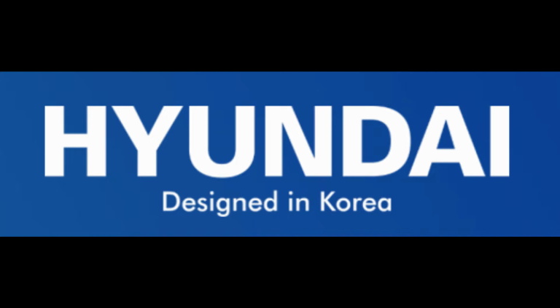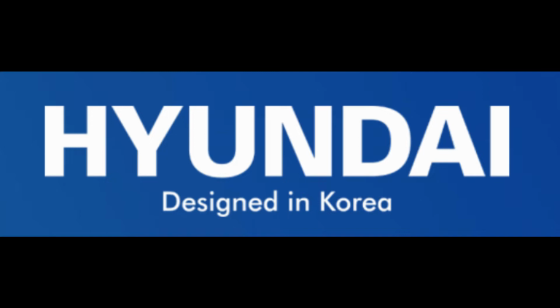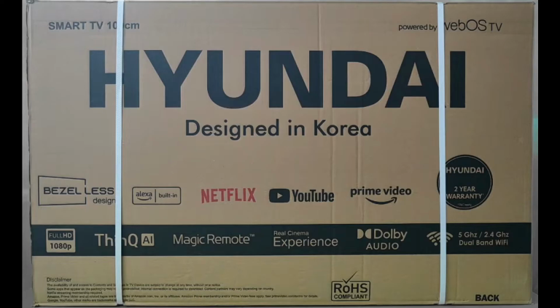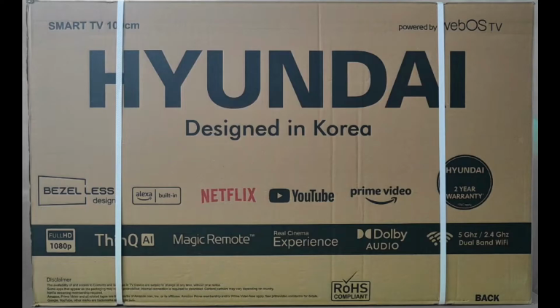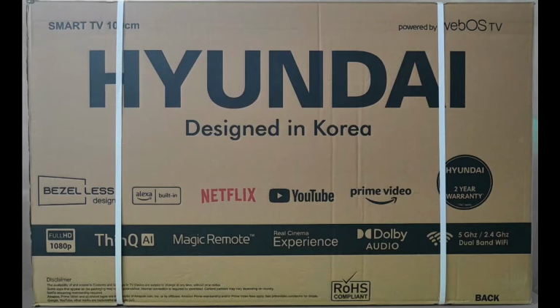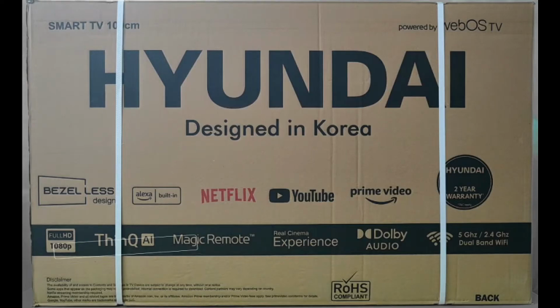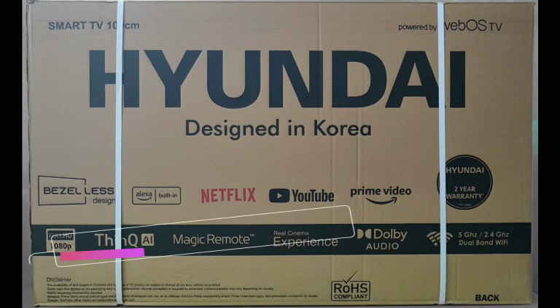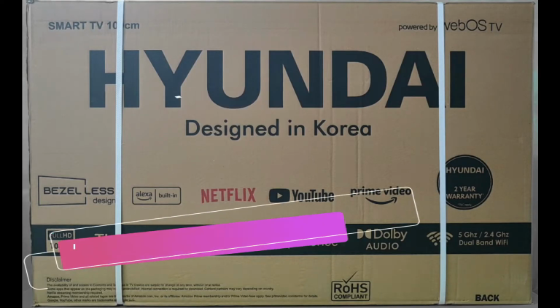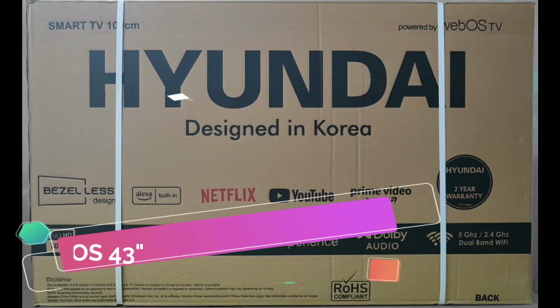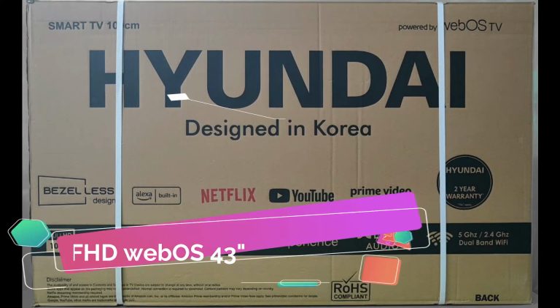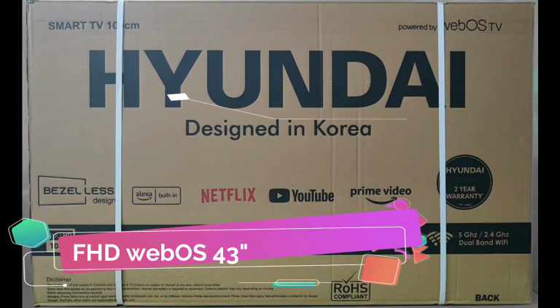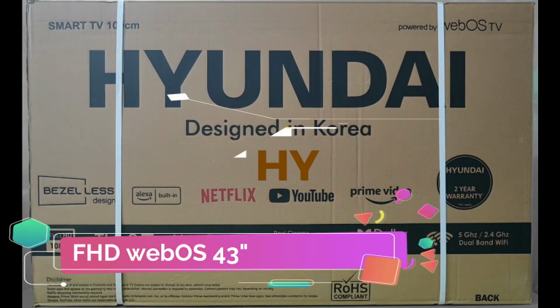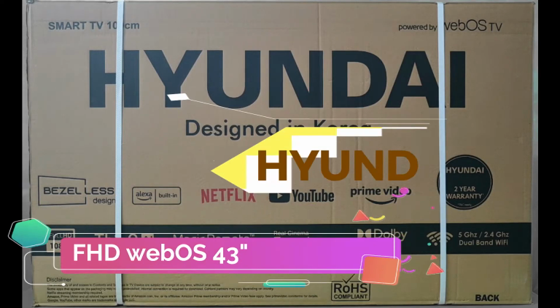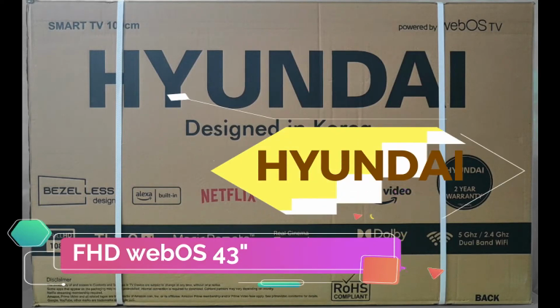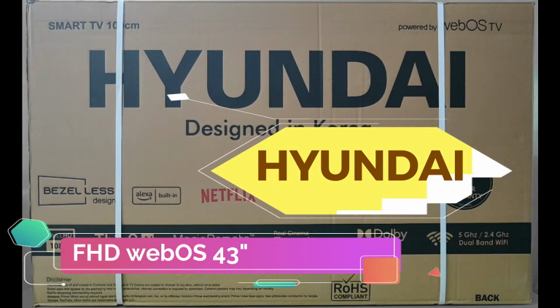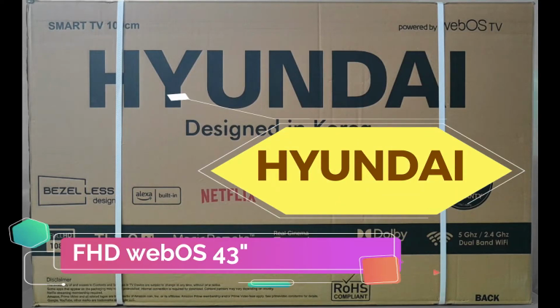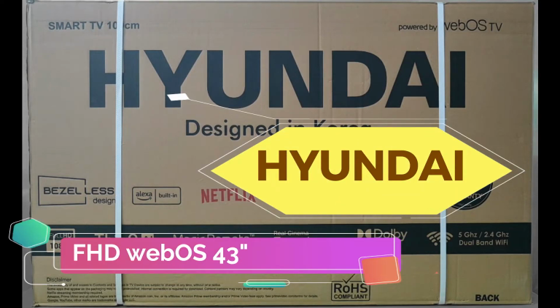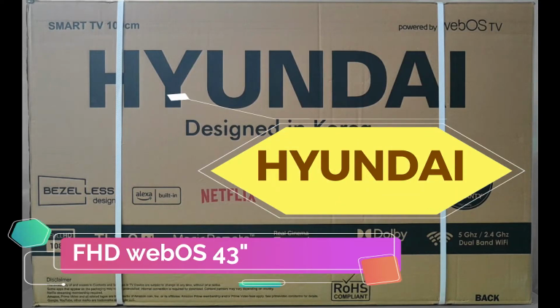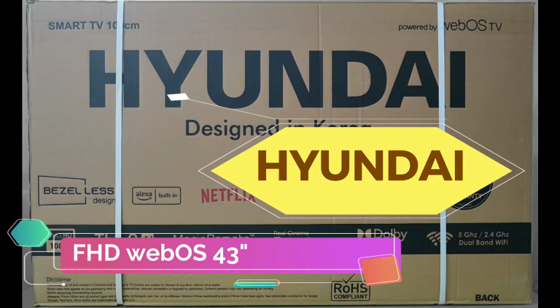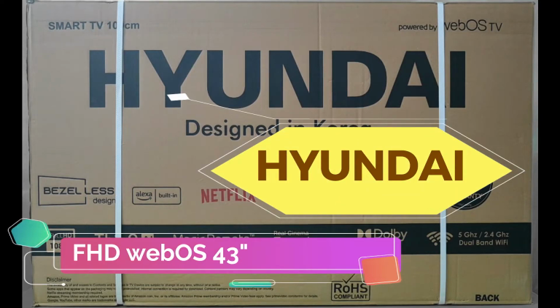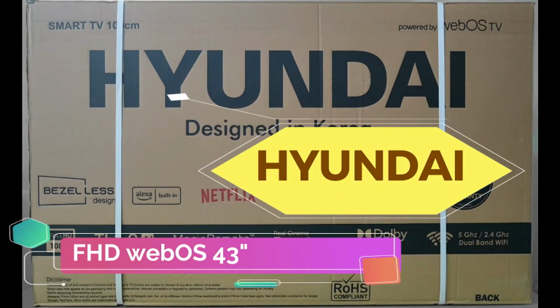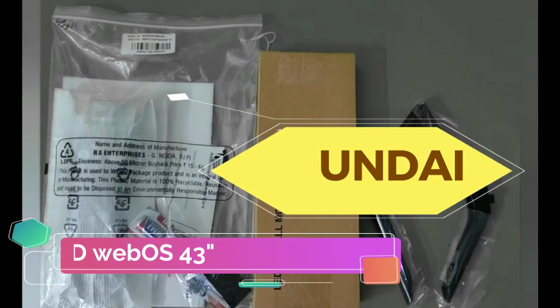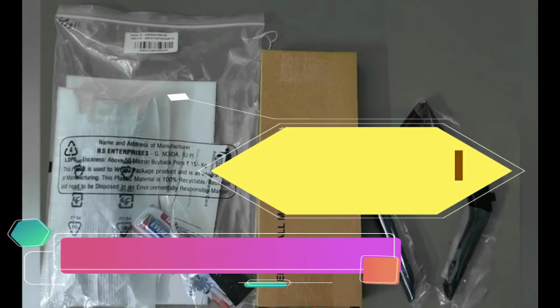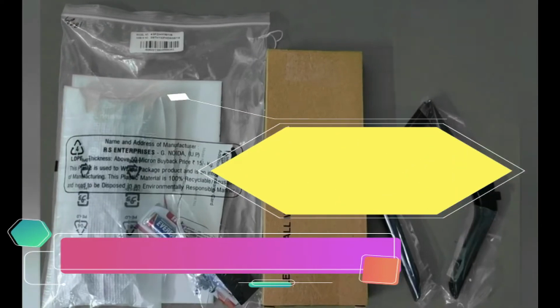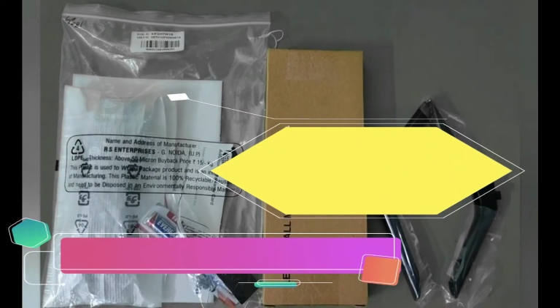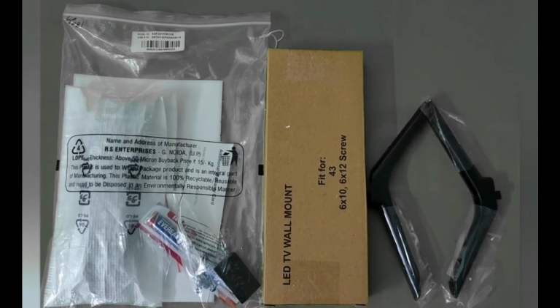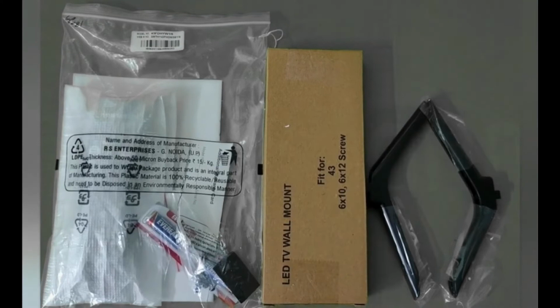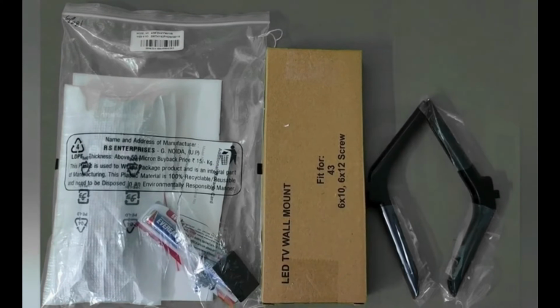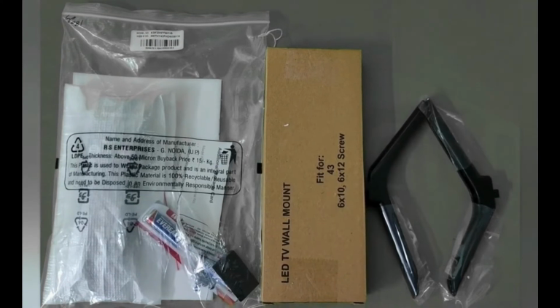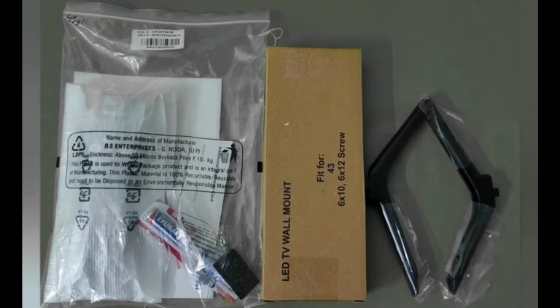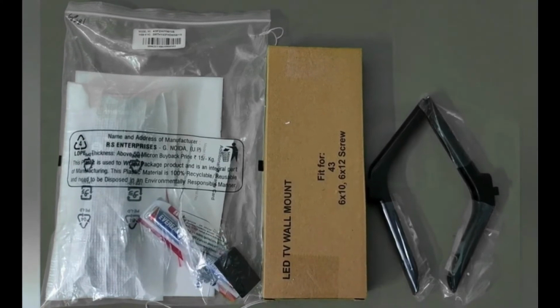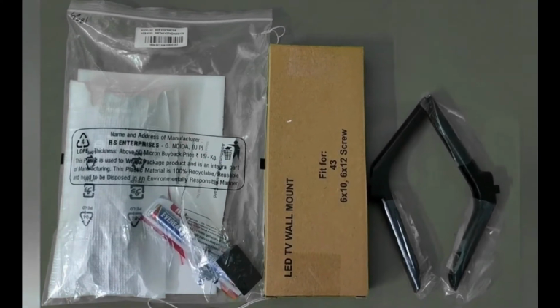Hello guys, welcome to Hyundai Electronic. In this video we will discuss about Hyundai's newly launched FSD WebOS TV.